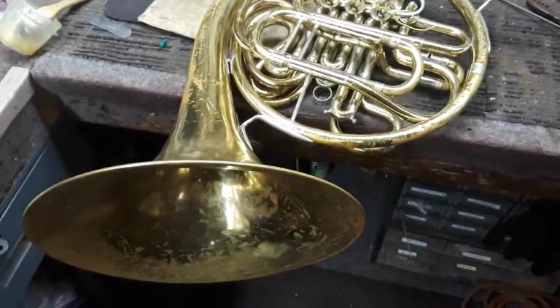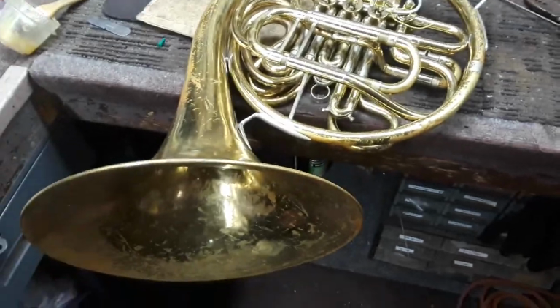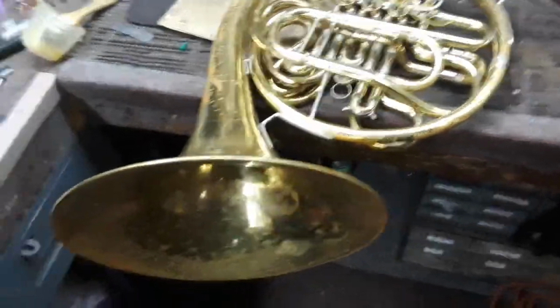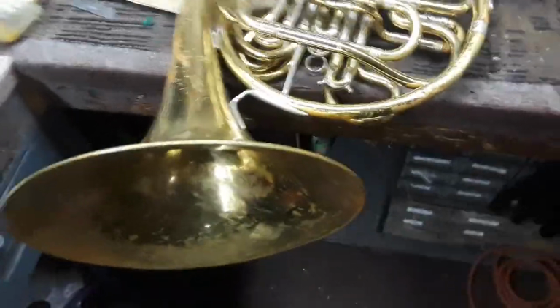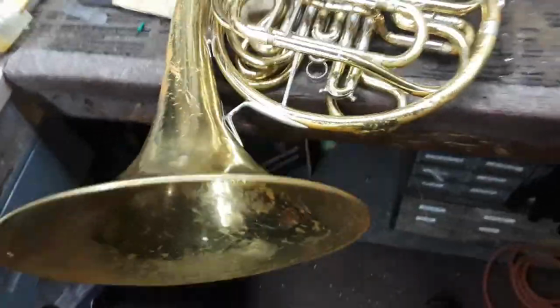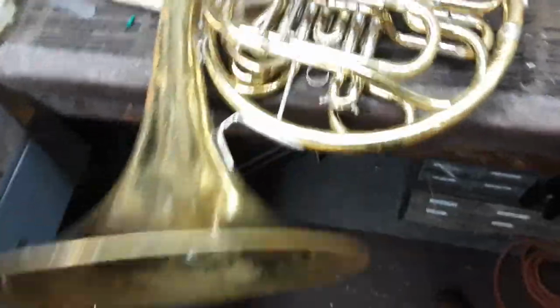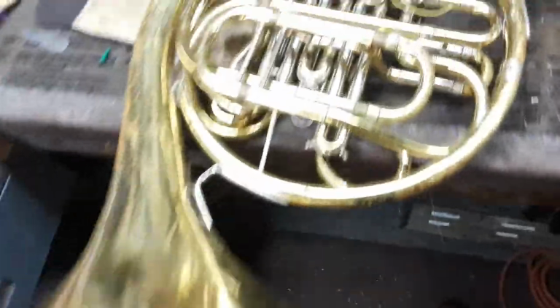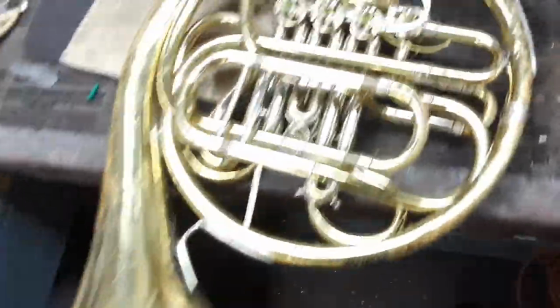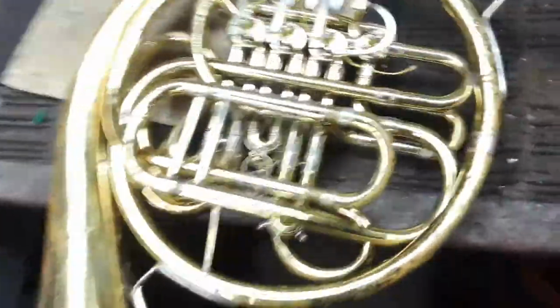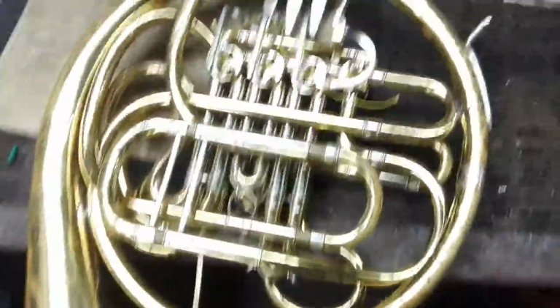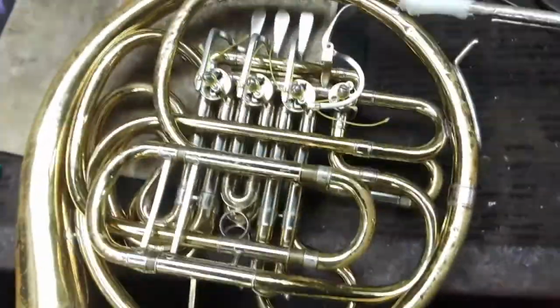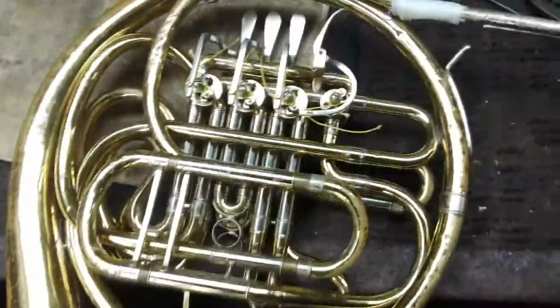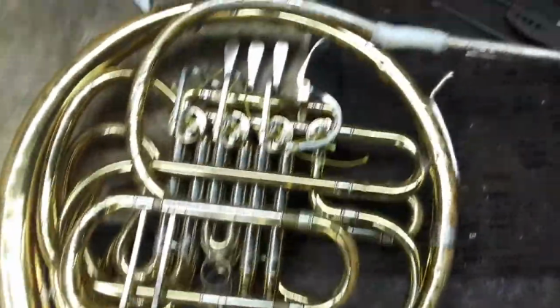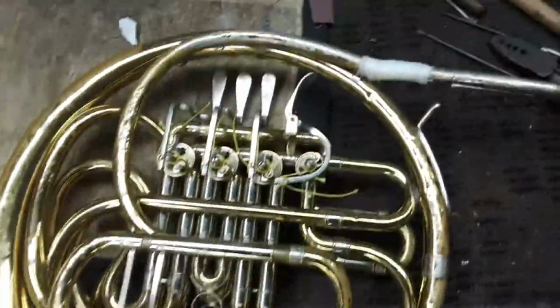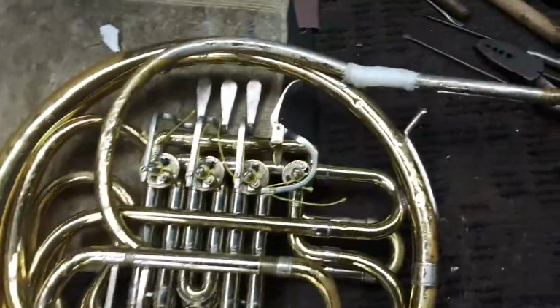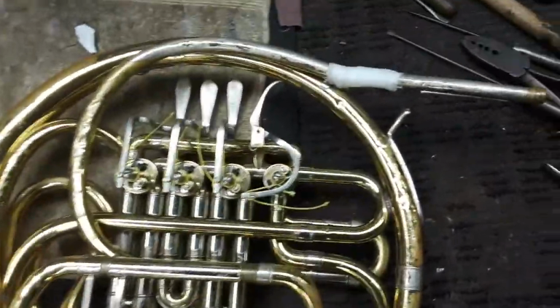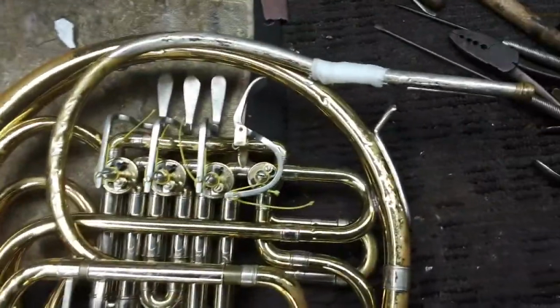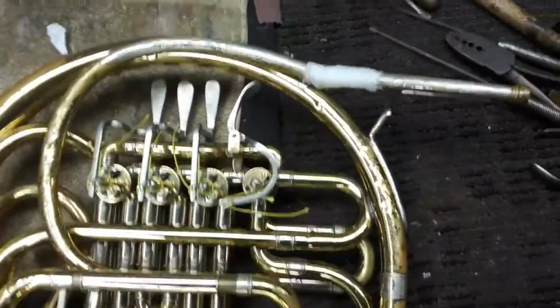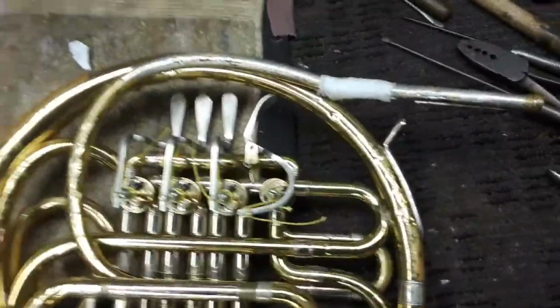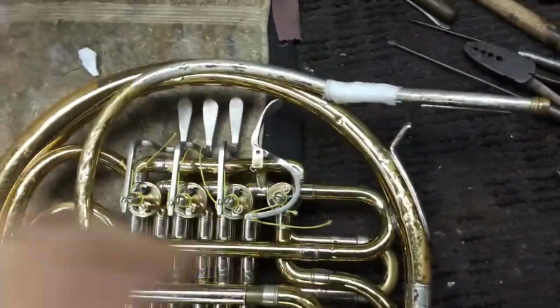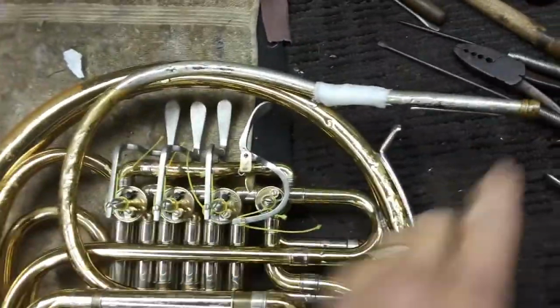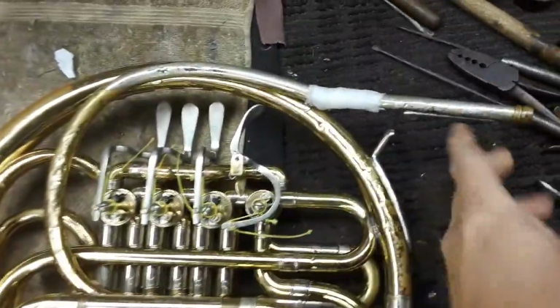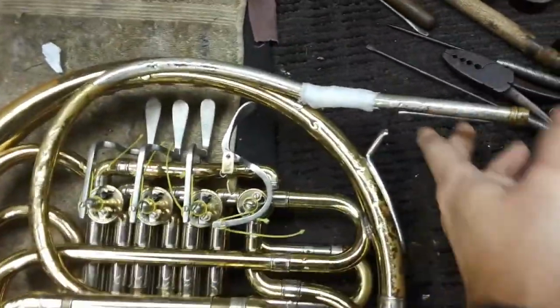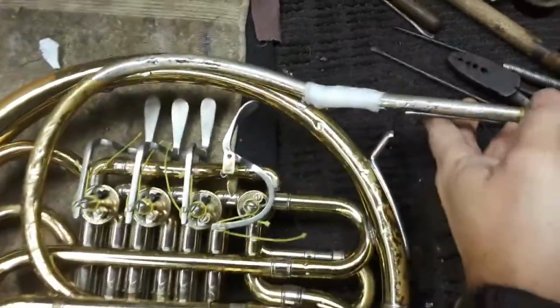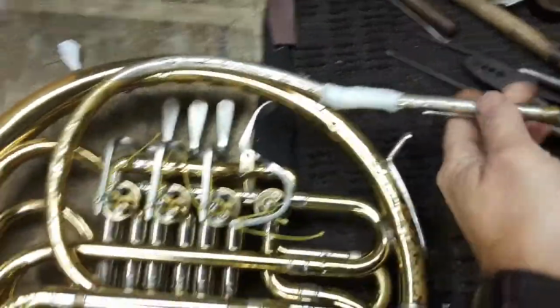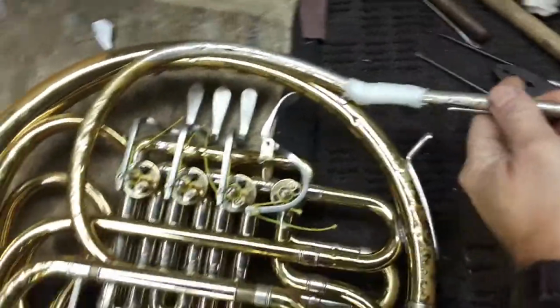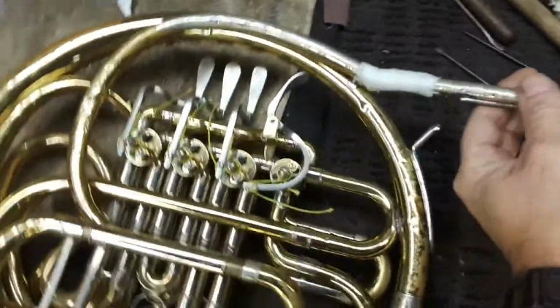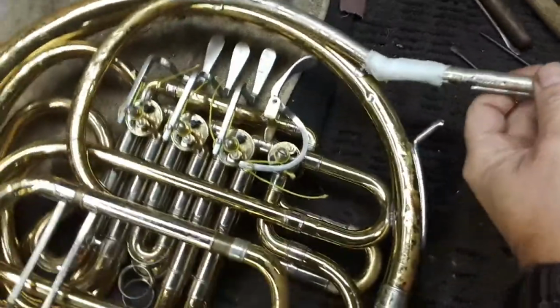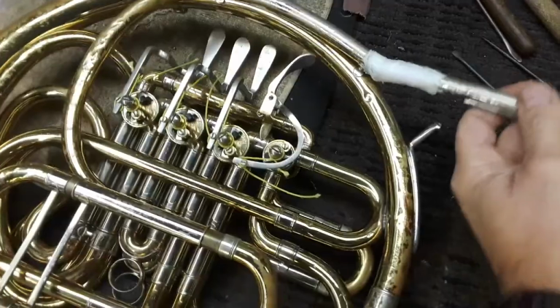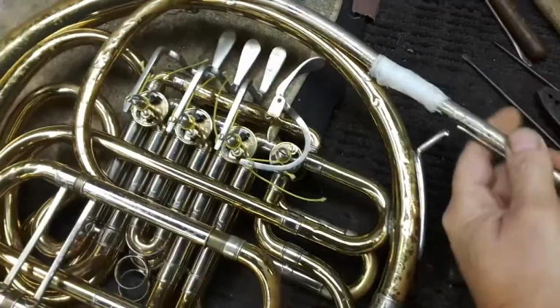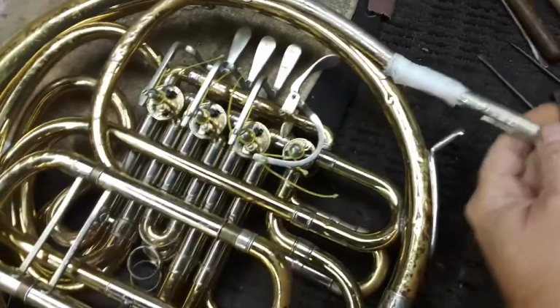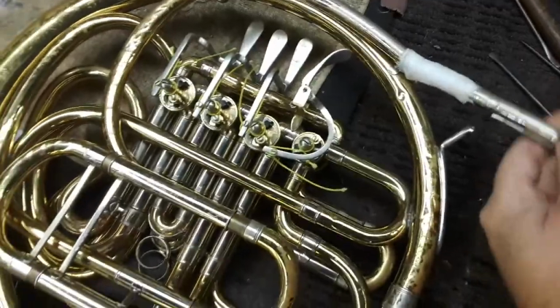Here we have a Kahn 14D French horn with a very damaged lead pipe.